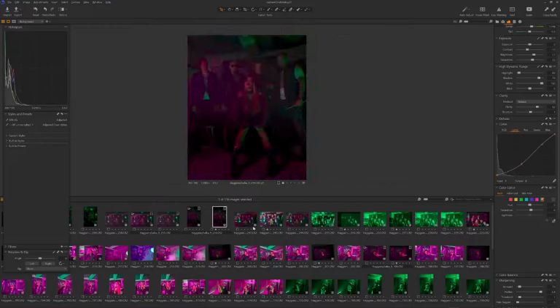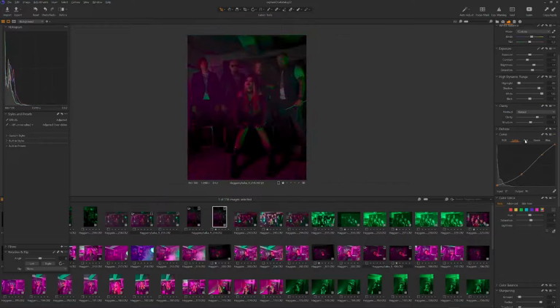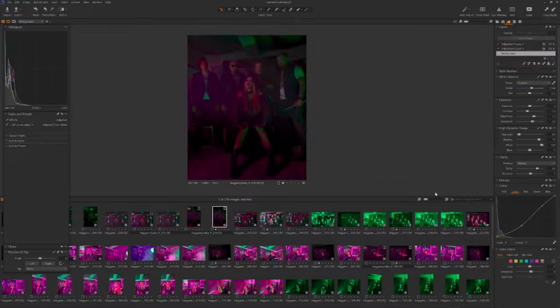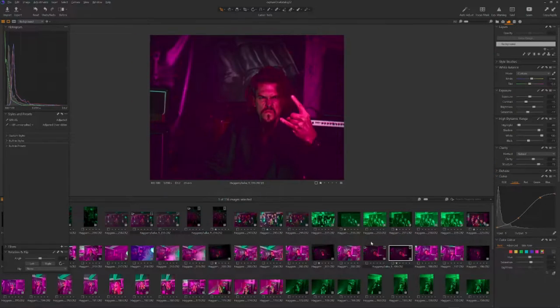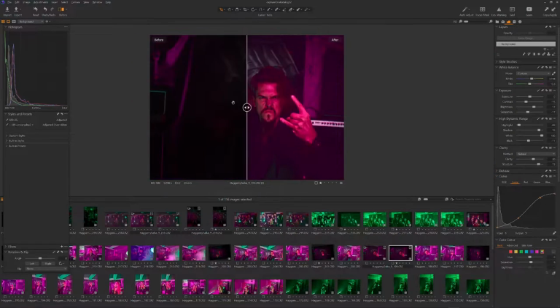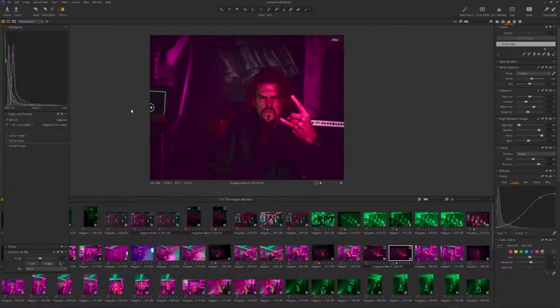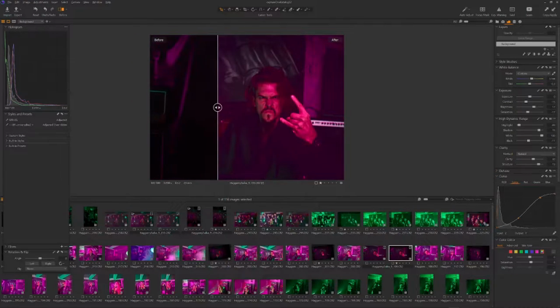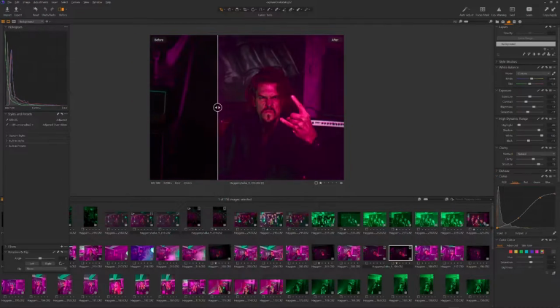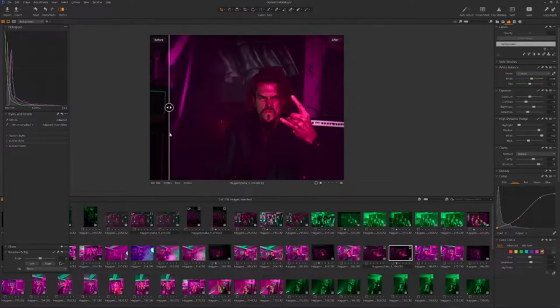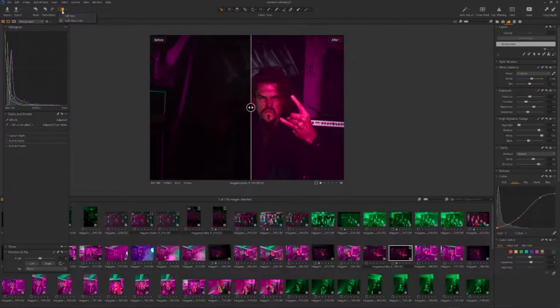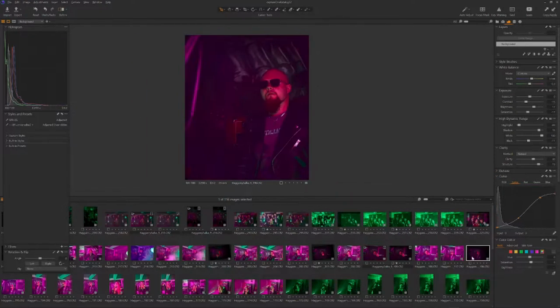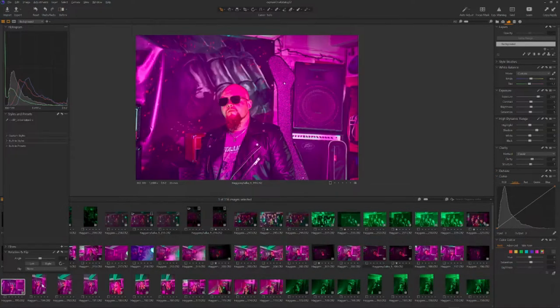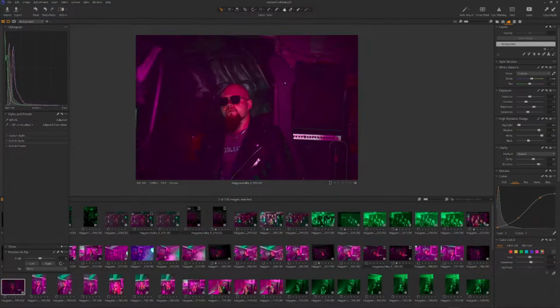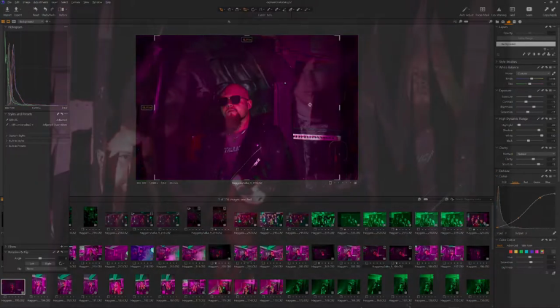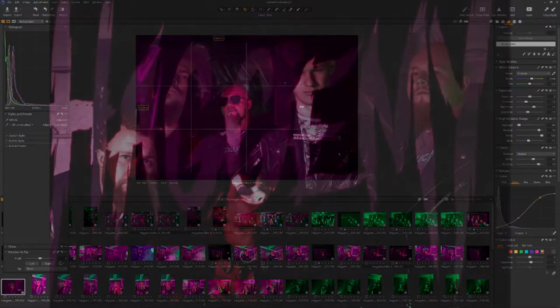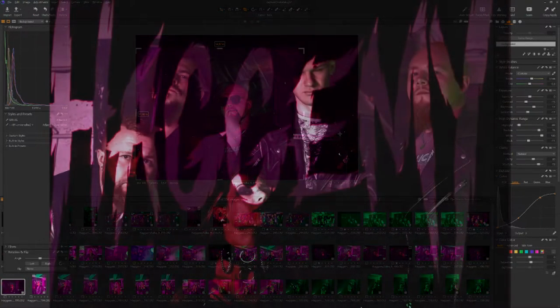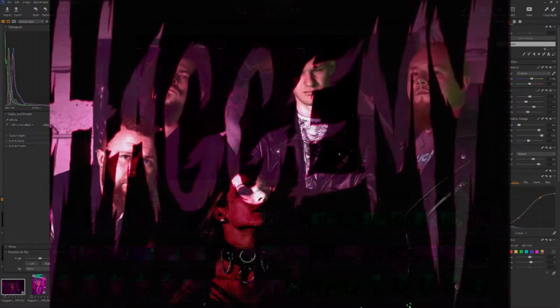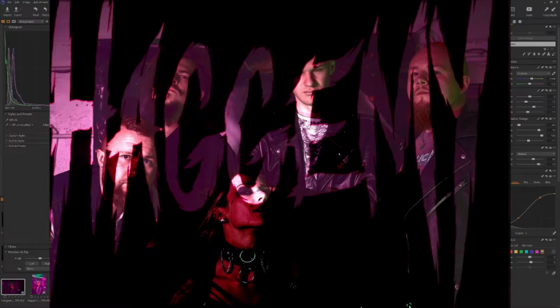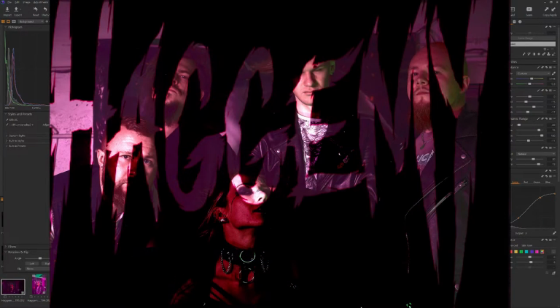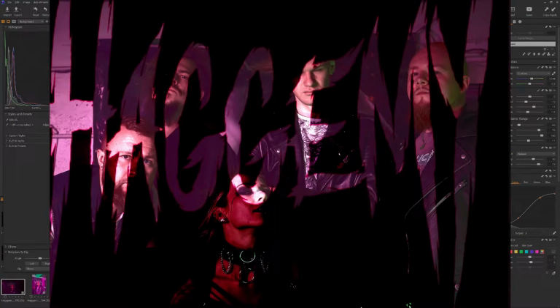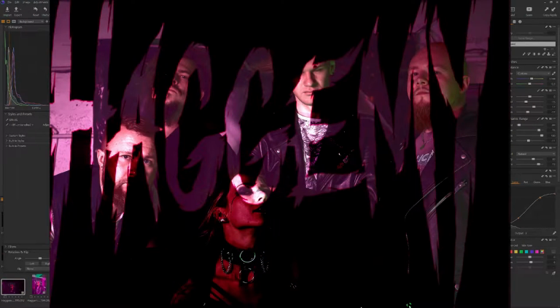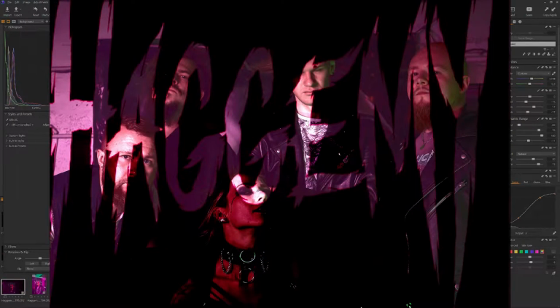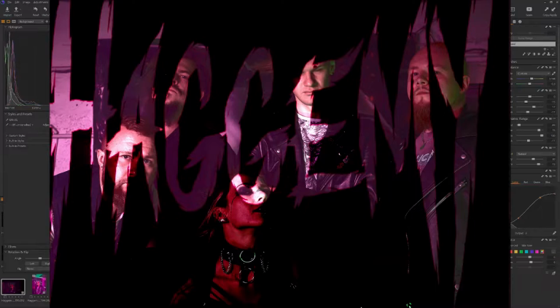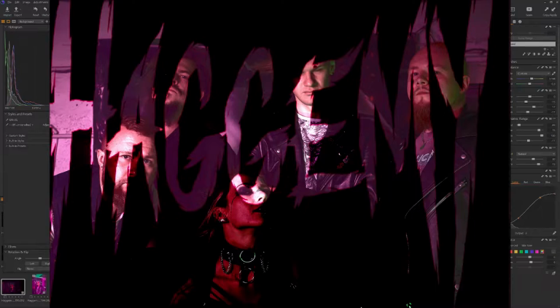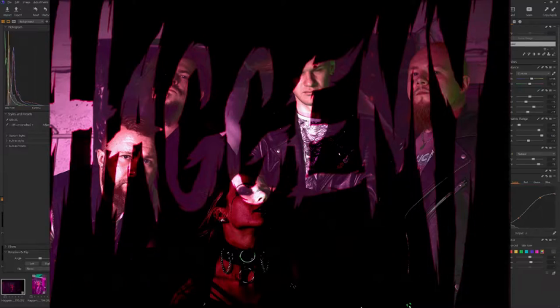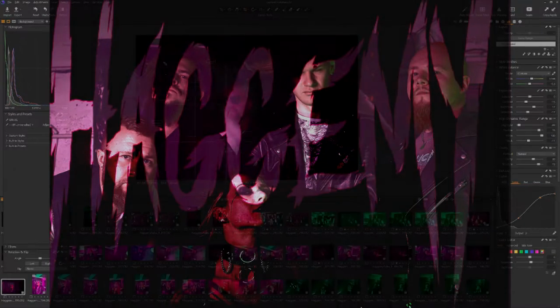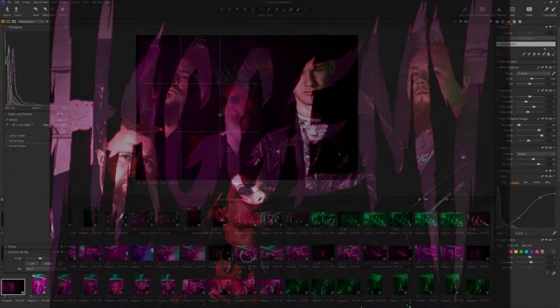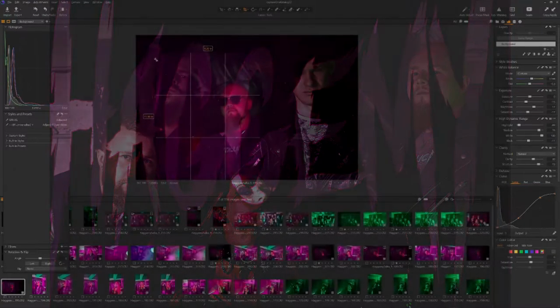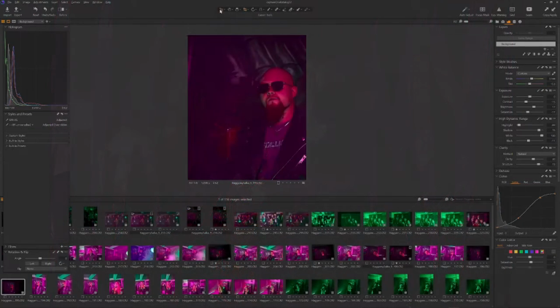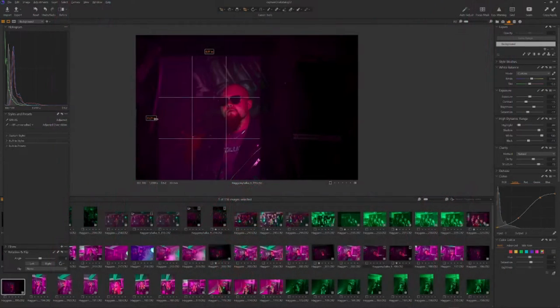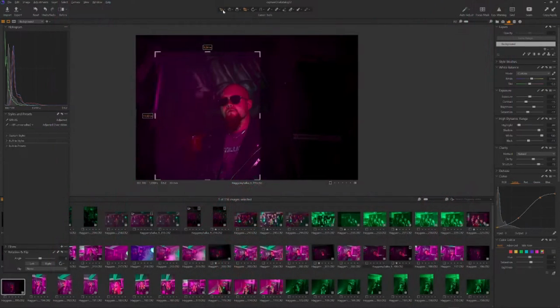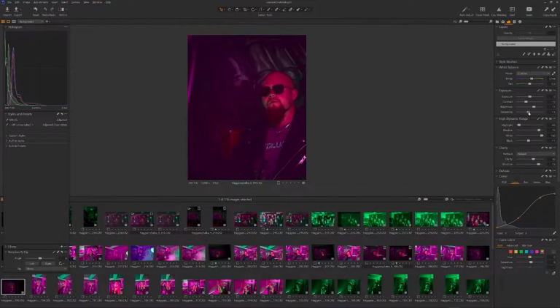Ever wondered how to photograph your favorite band and when to start? I will tell you how I did it with two cheap speedlights, some color gels, and what to look out for. Let's get rocking.